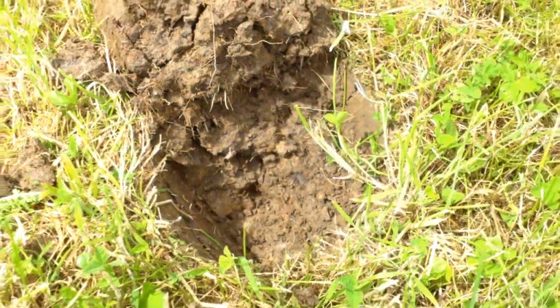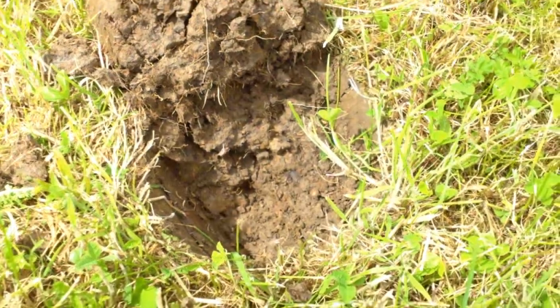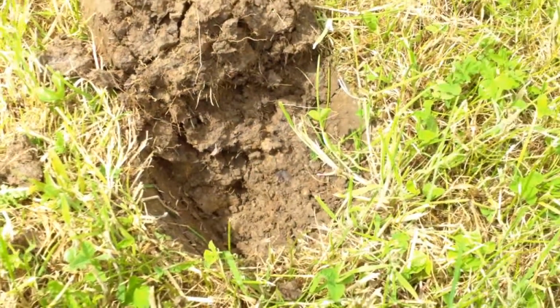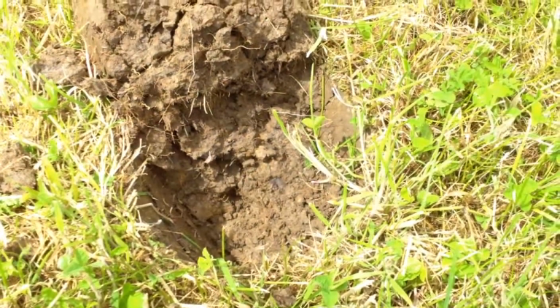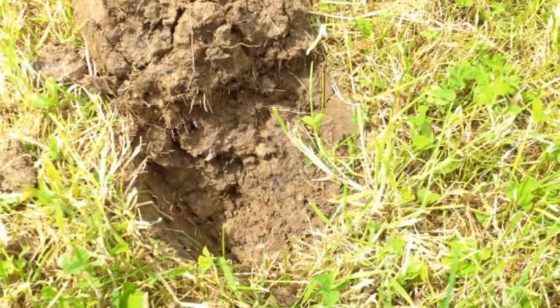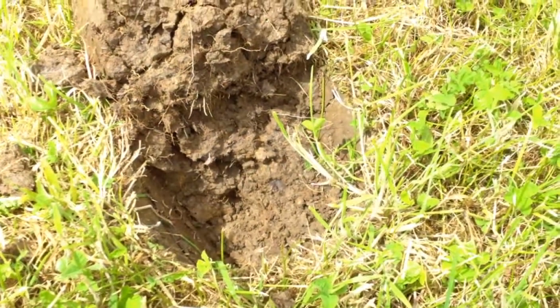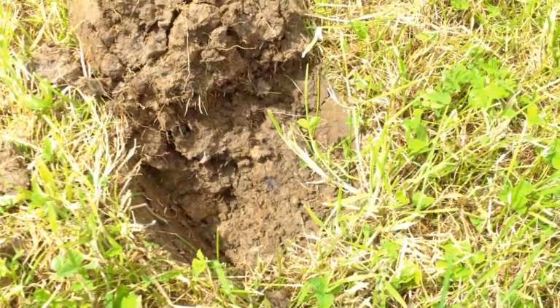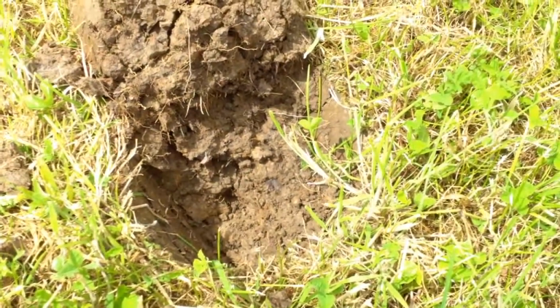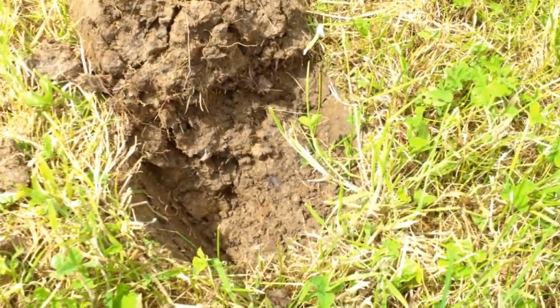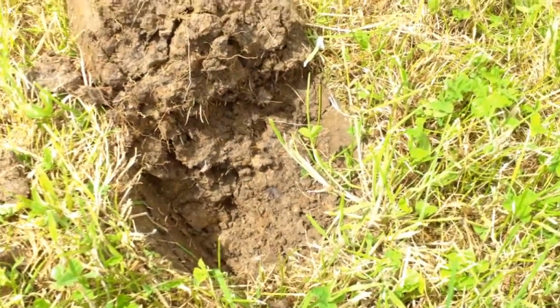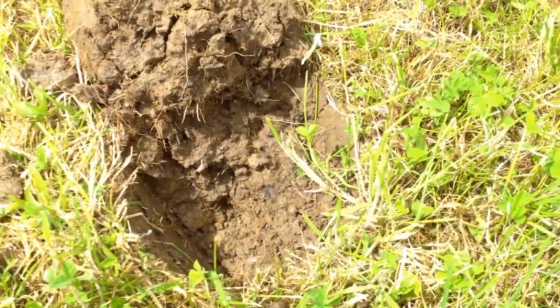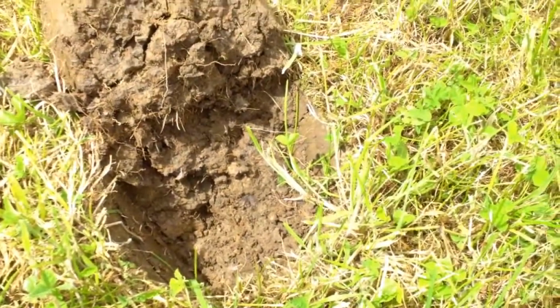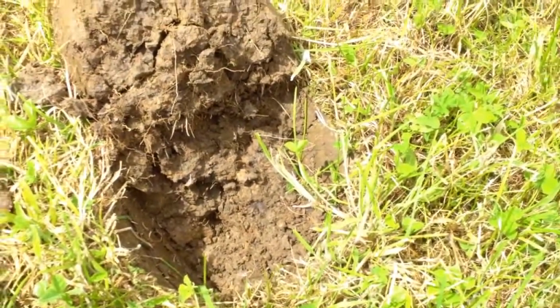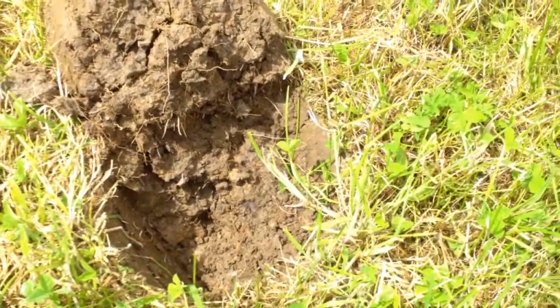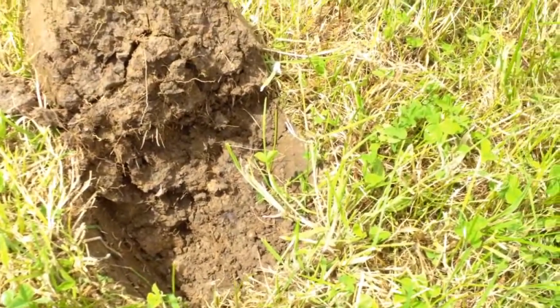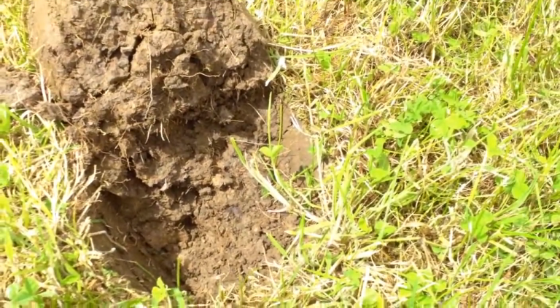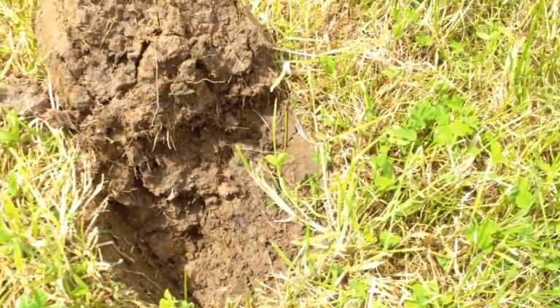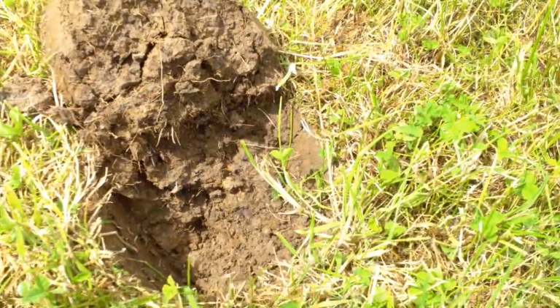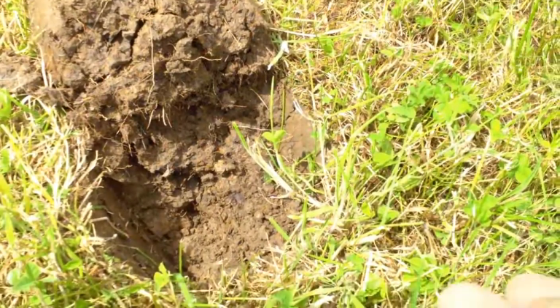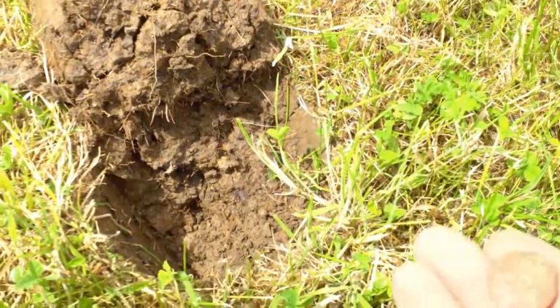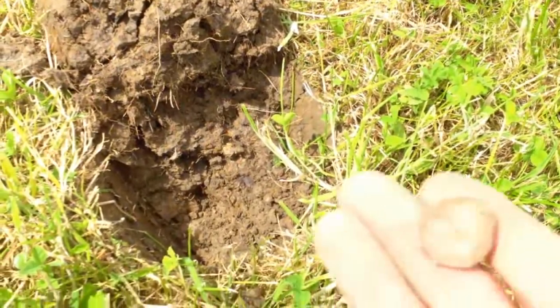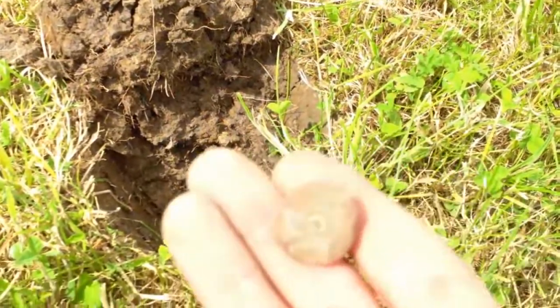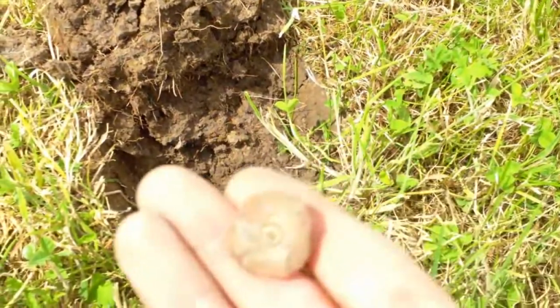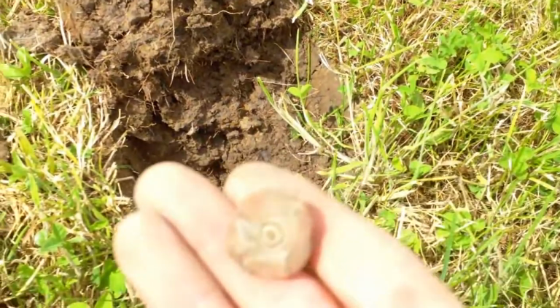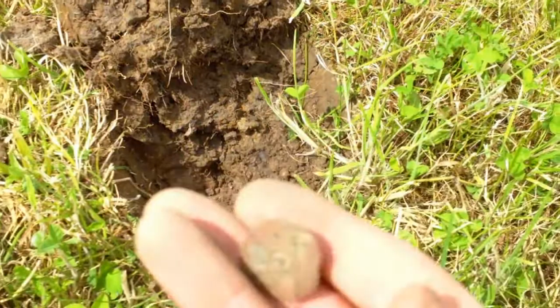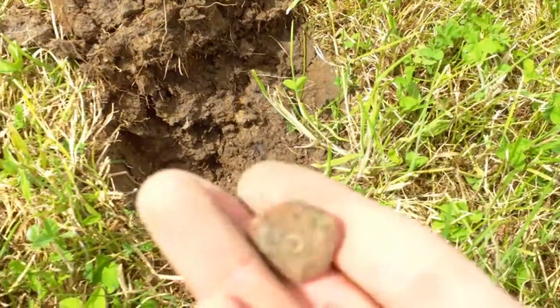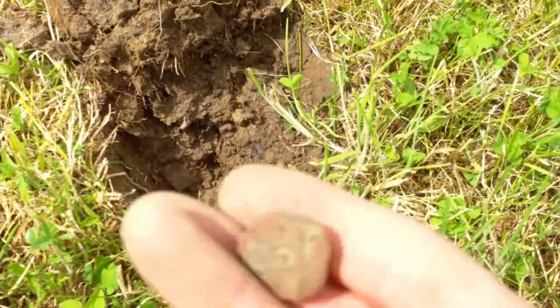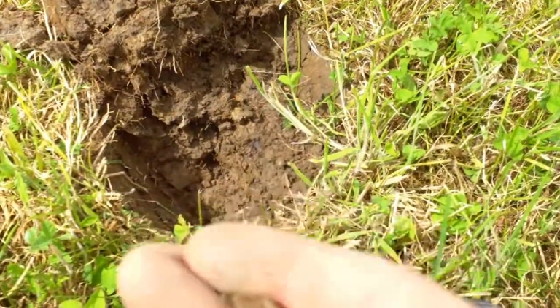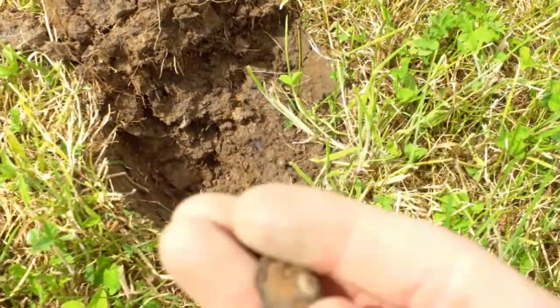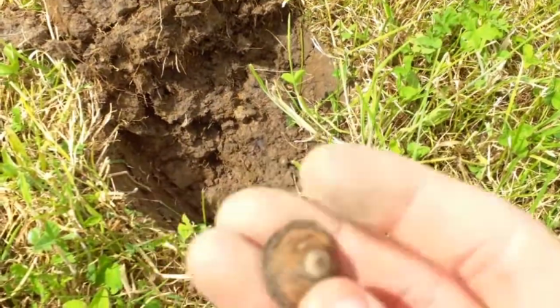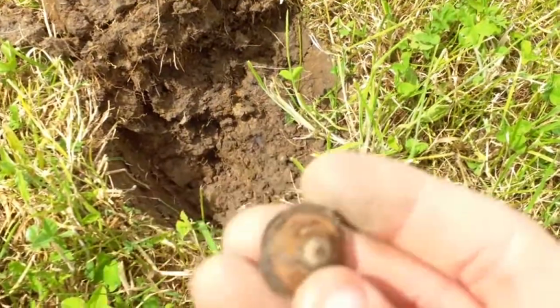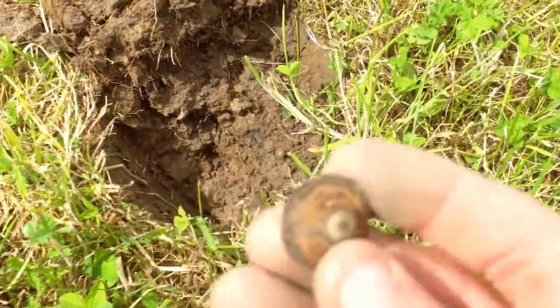I've probably been out for an hour now. I've had one find — end of a shotgun shell.